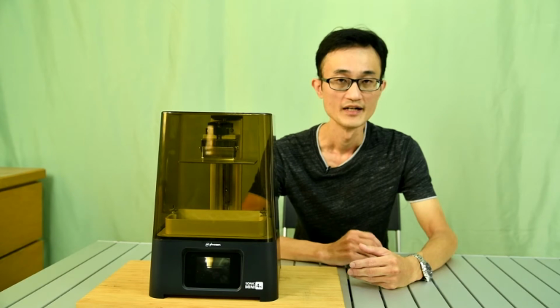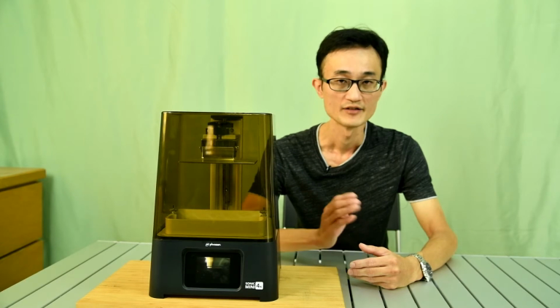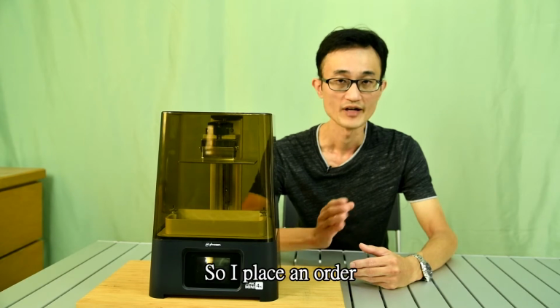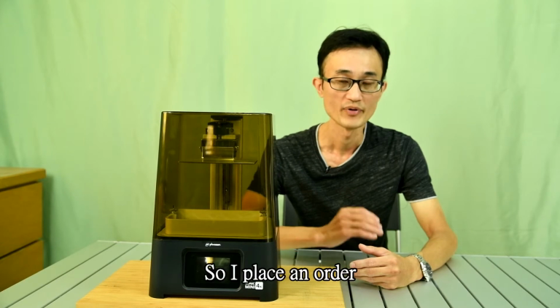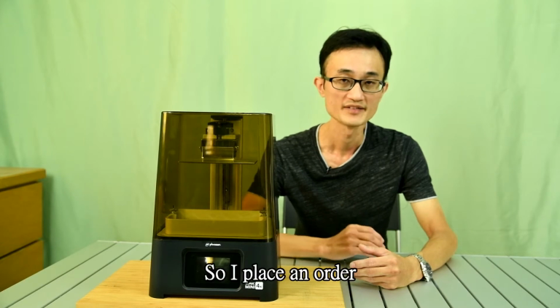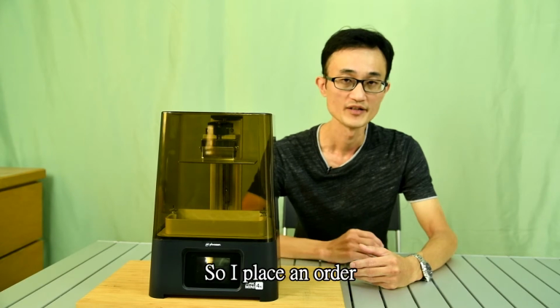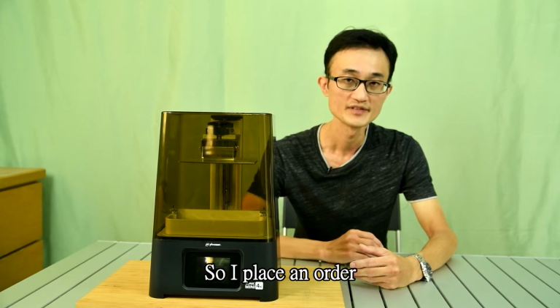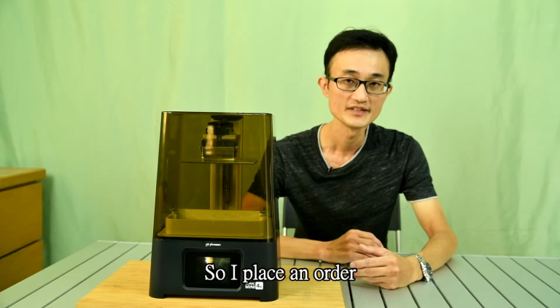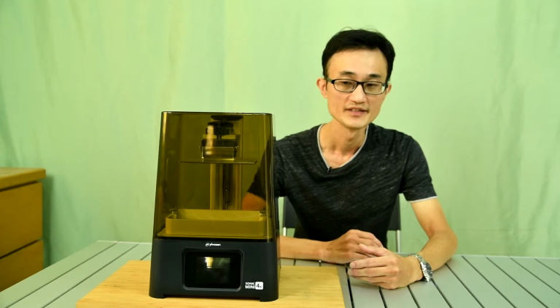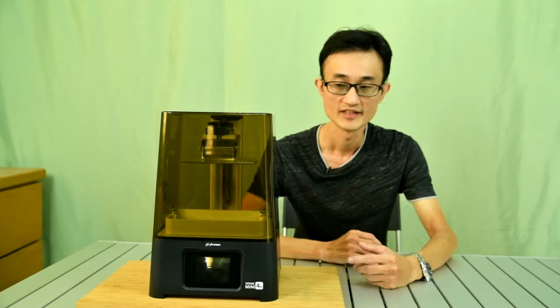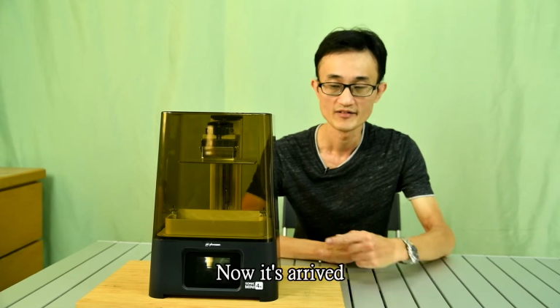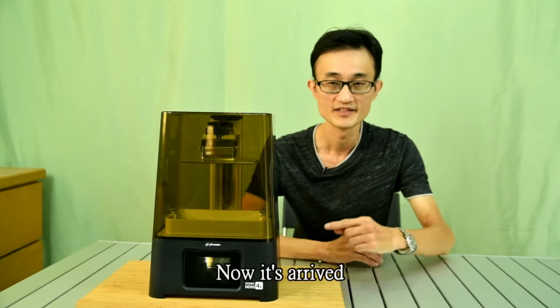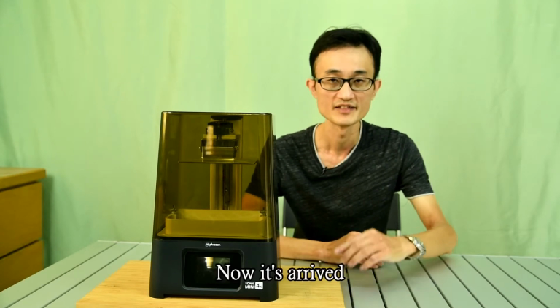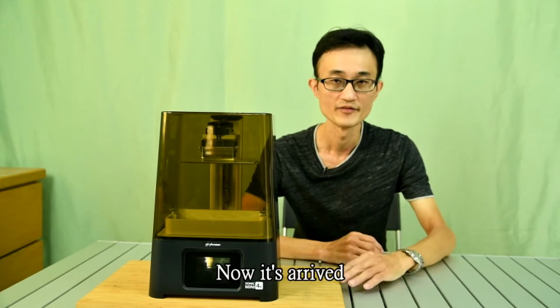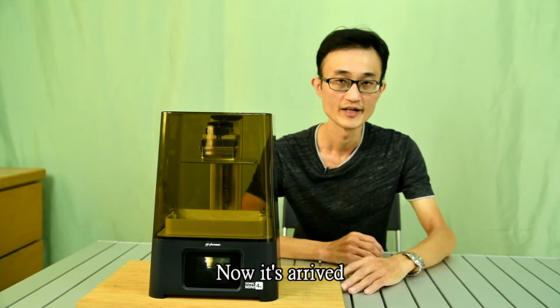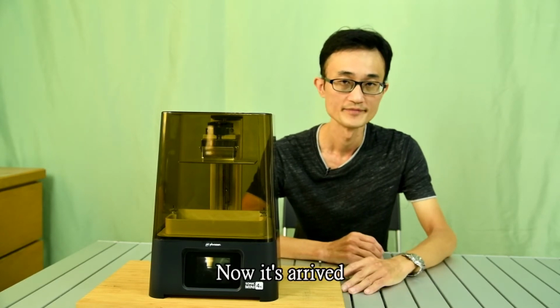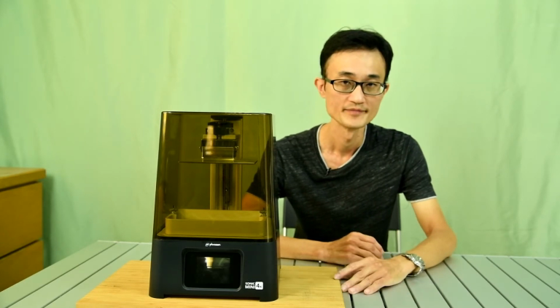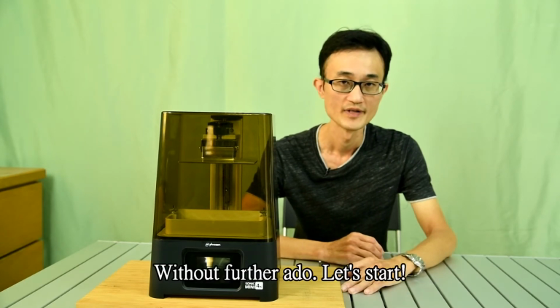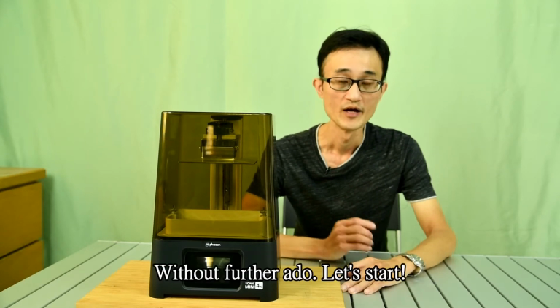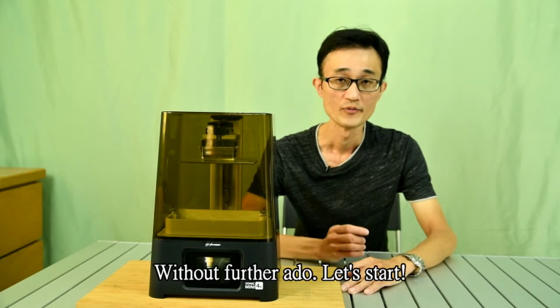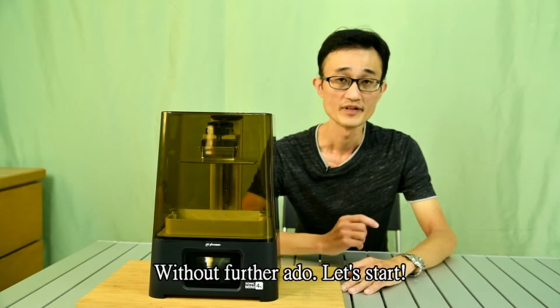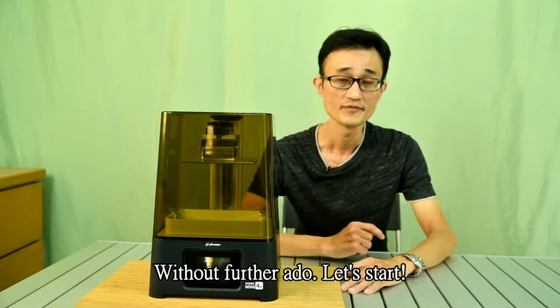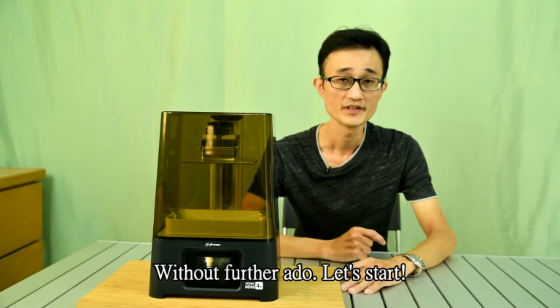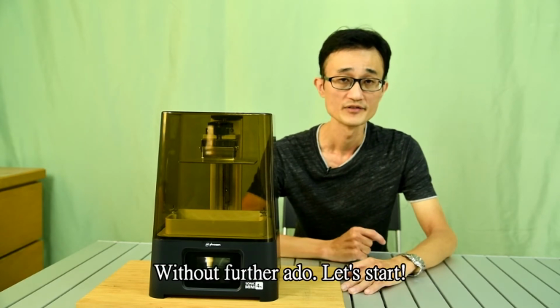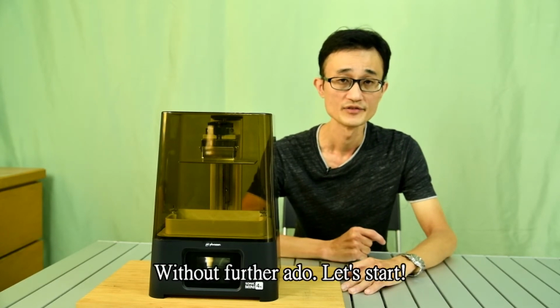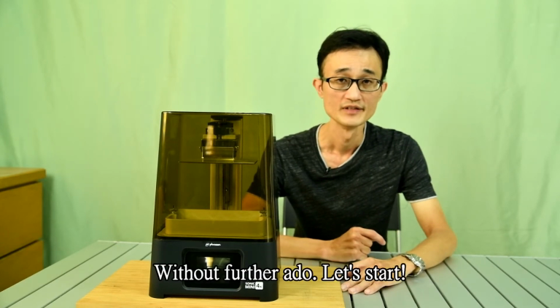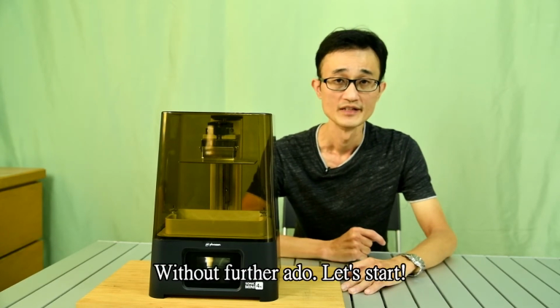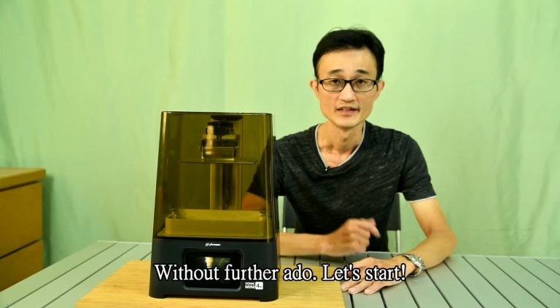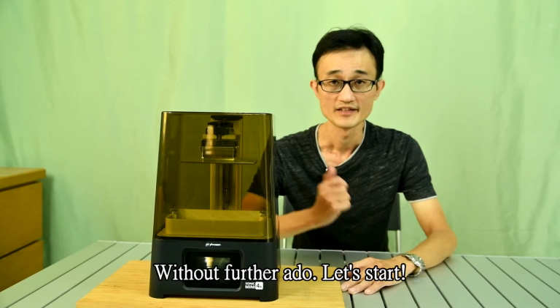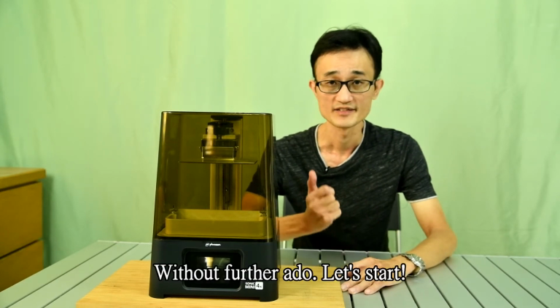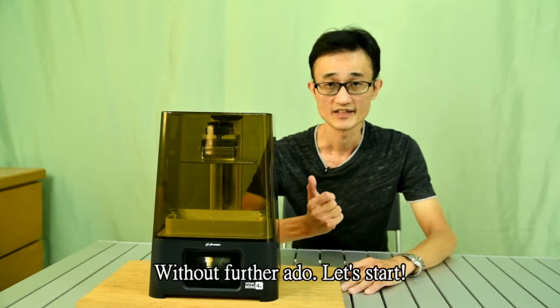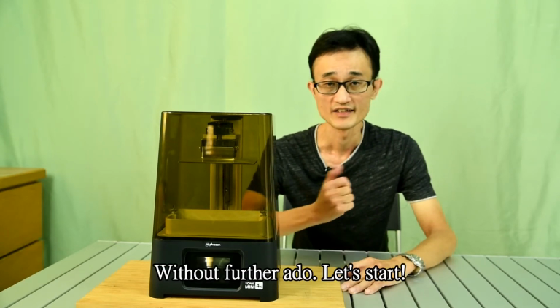So I pressed order, and now it's arrived. Without further ado, let's start.